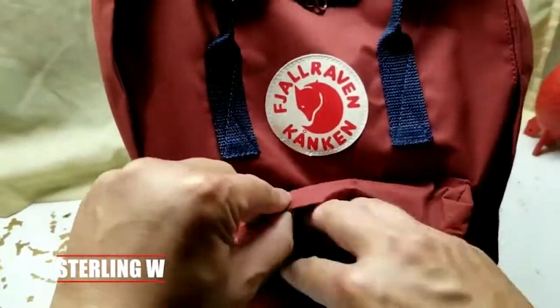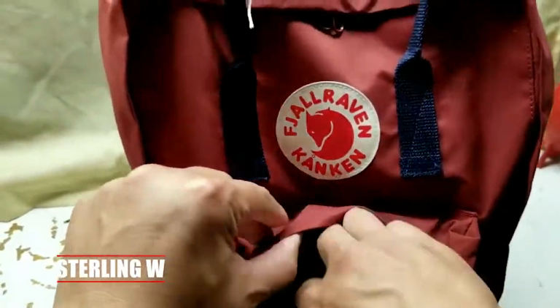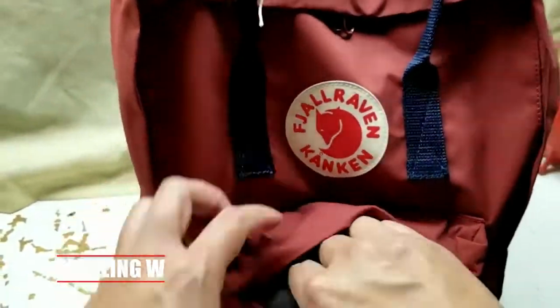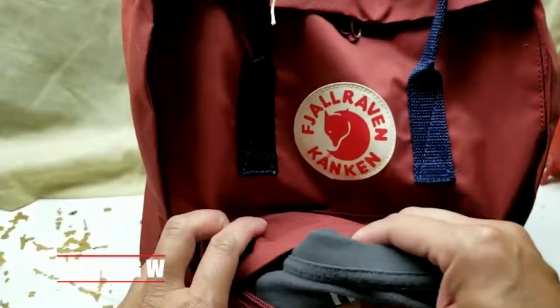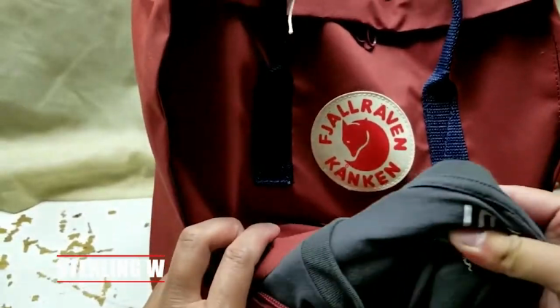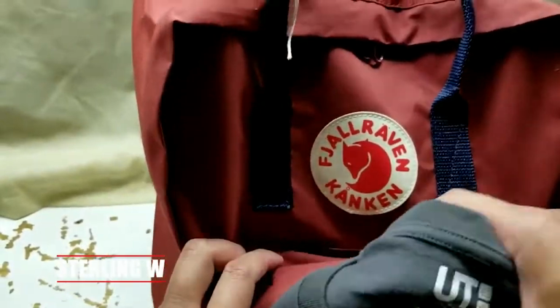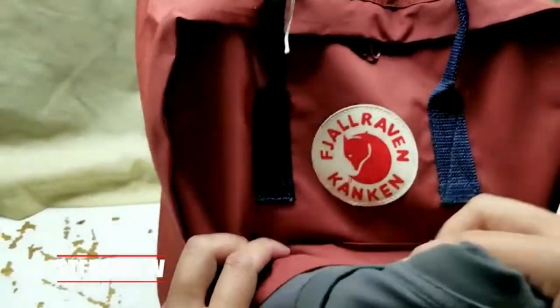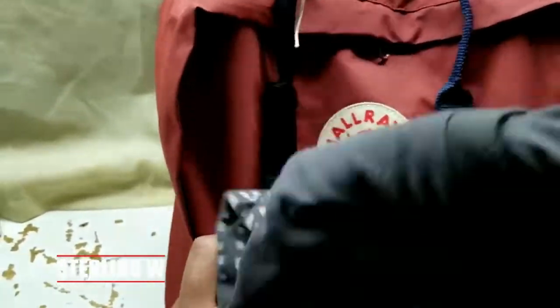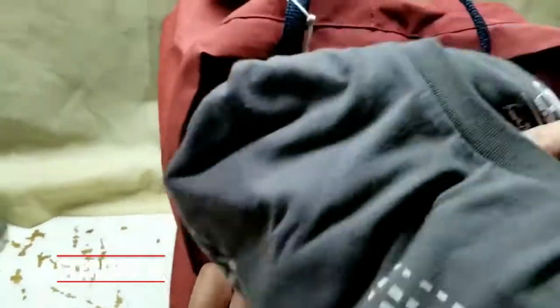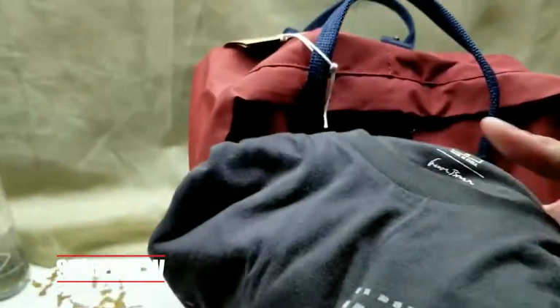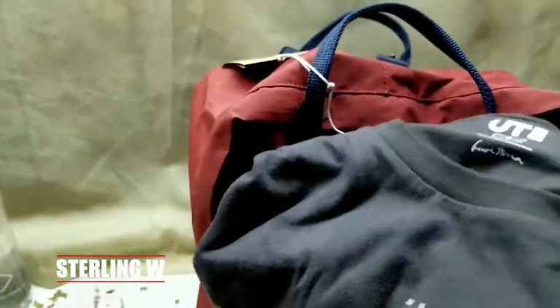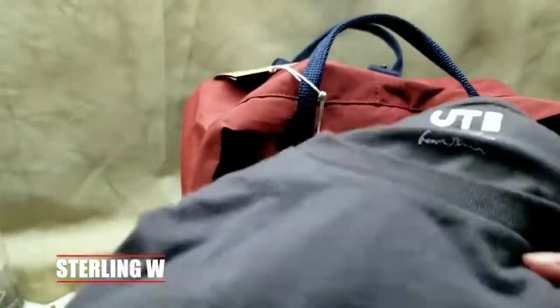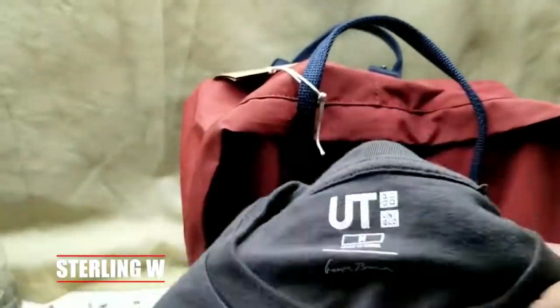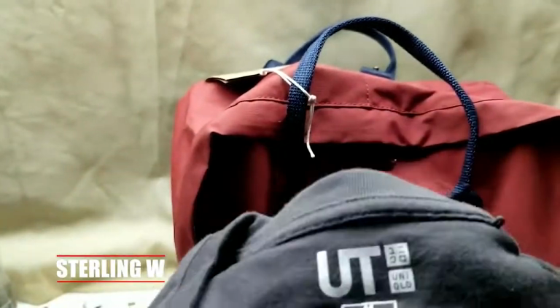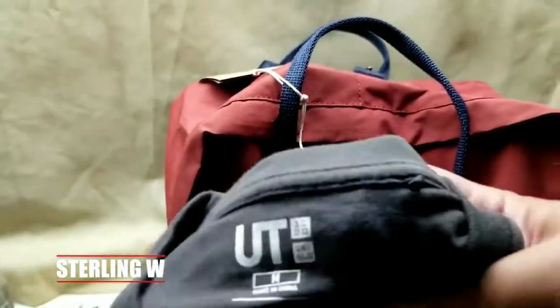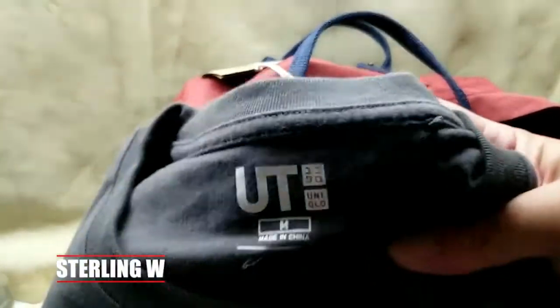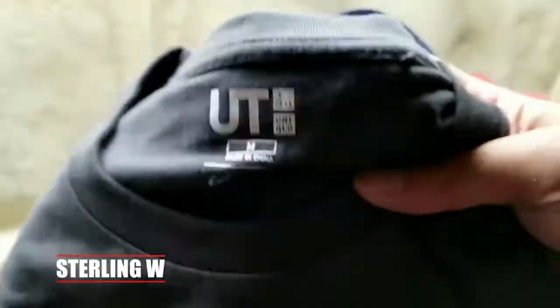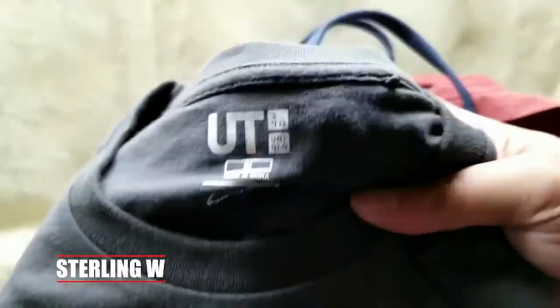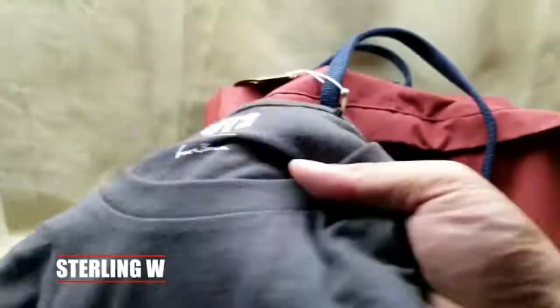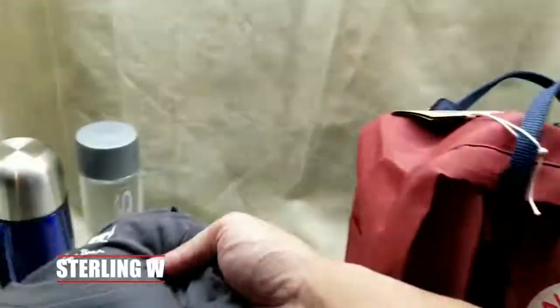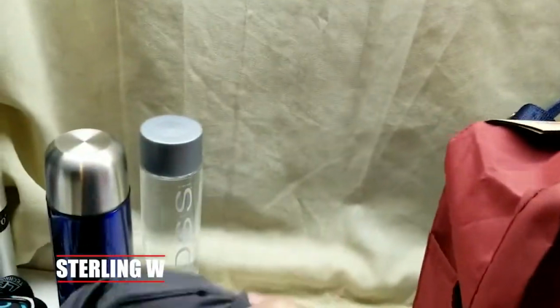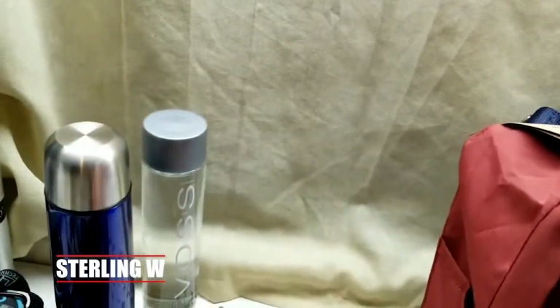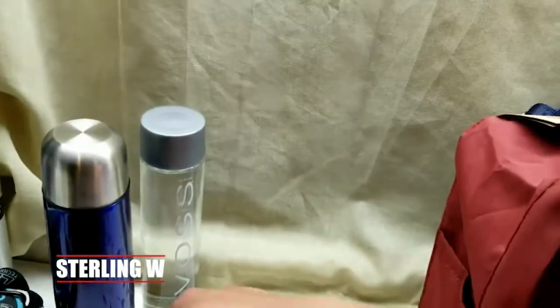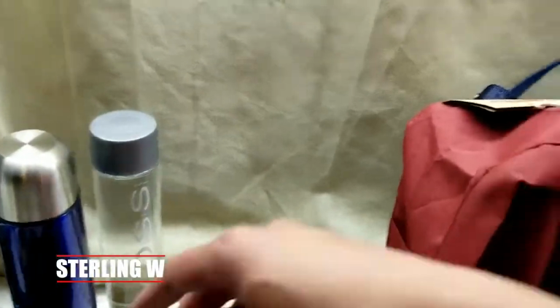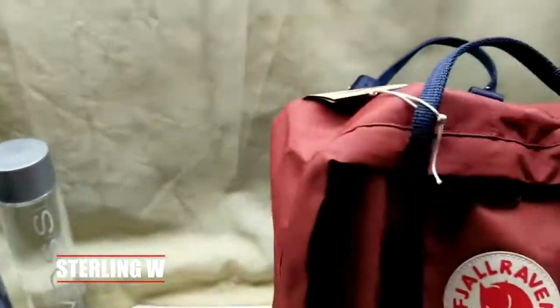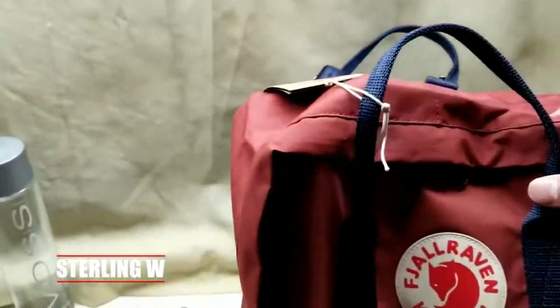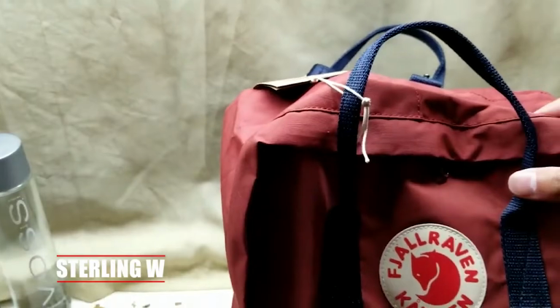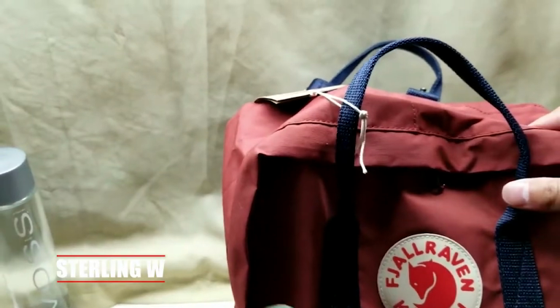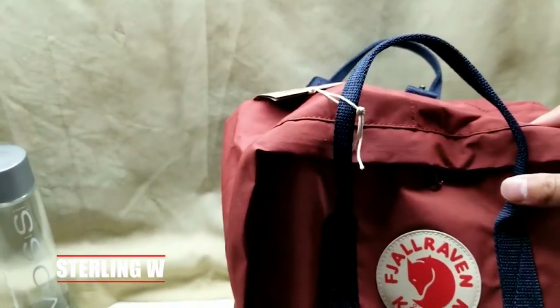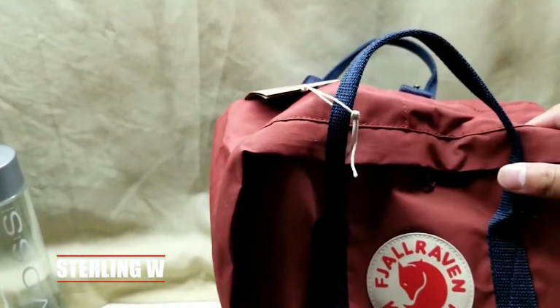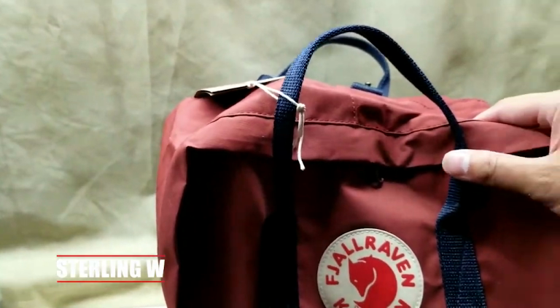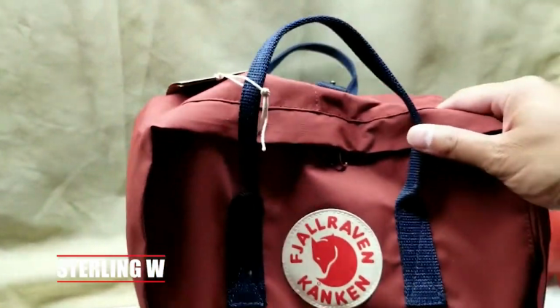In the front, you can actually fit a whole t-shirt rolled up, which is very neat as well. So the front pocket is pretty large — it's just a simple pocket.